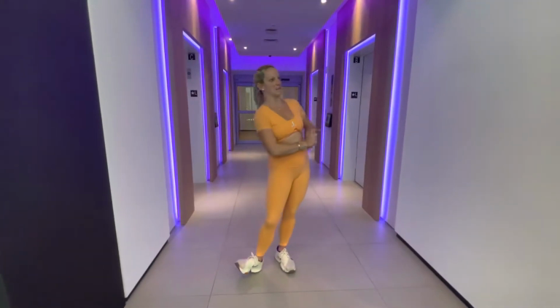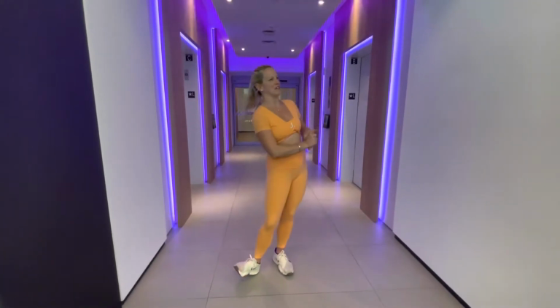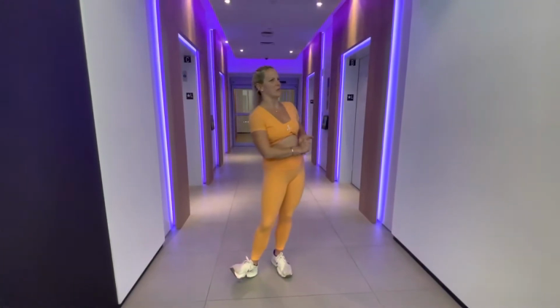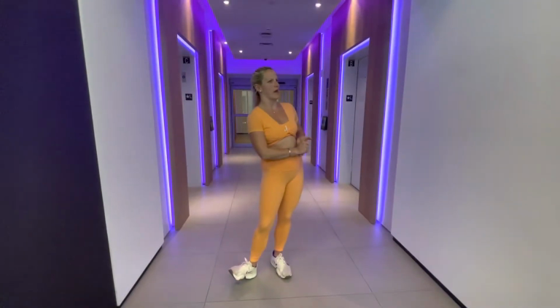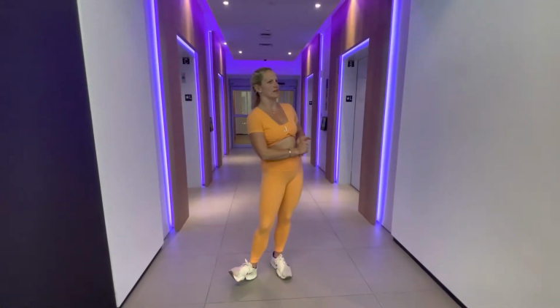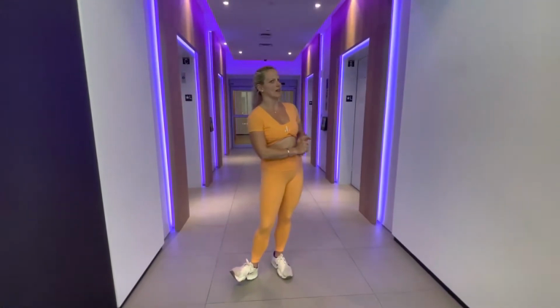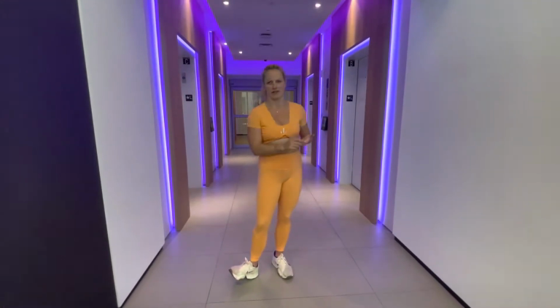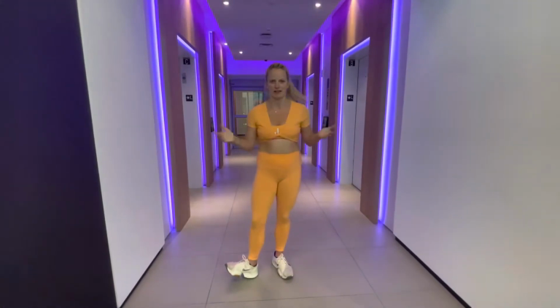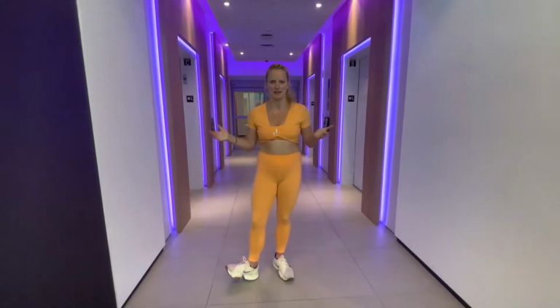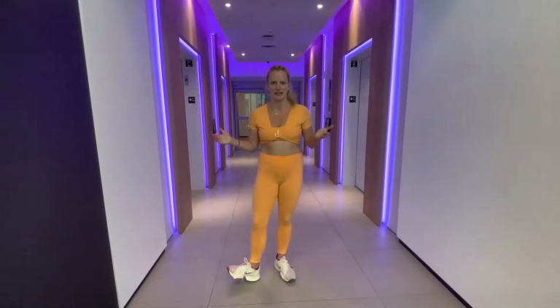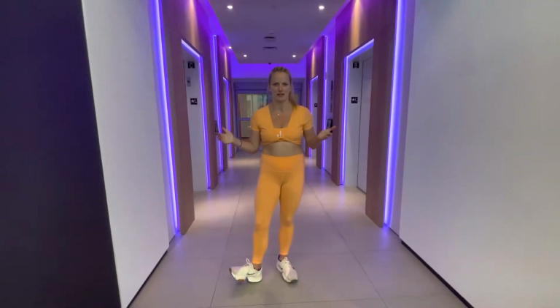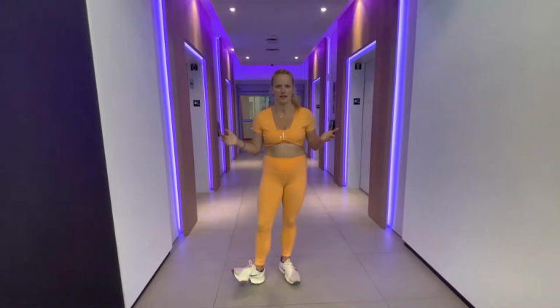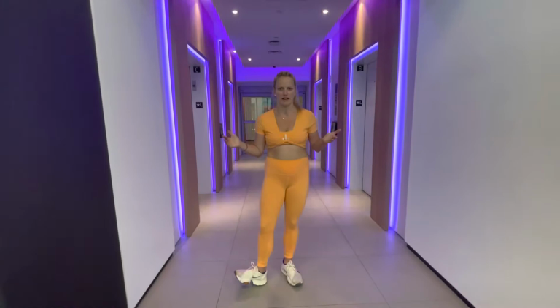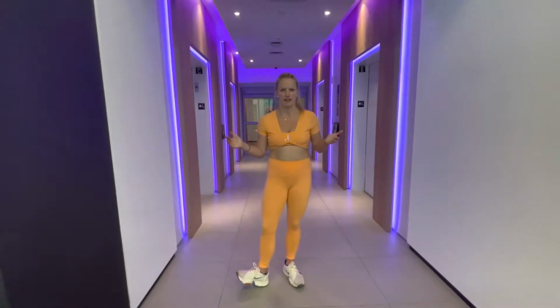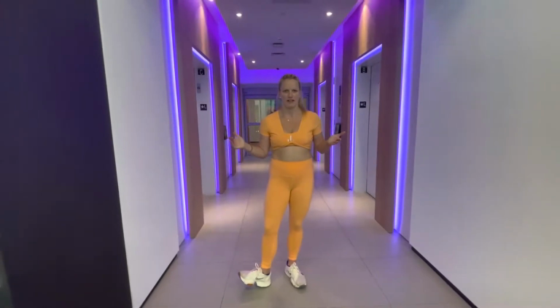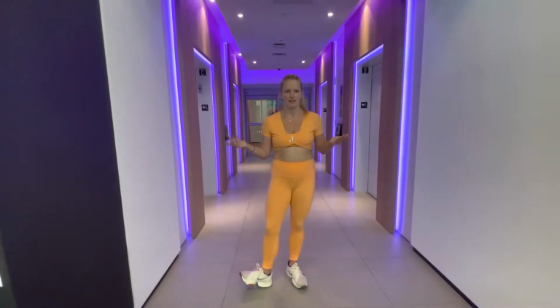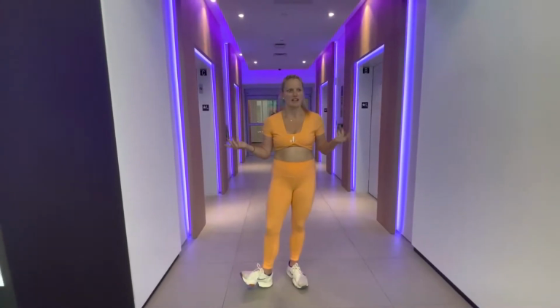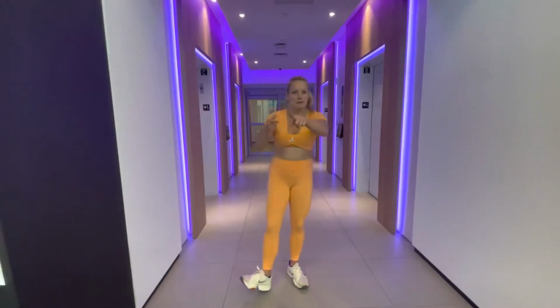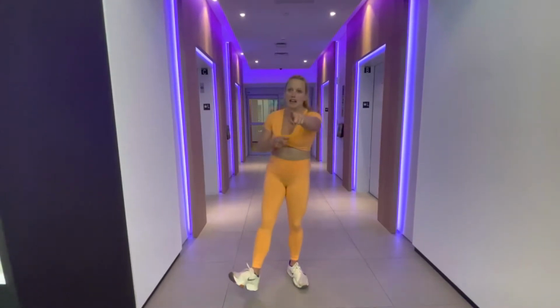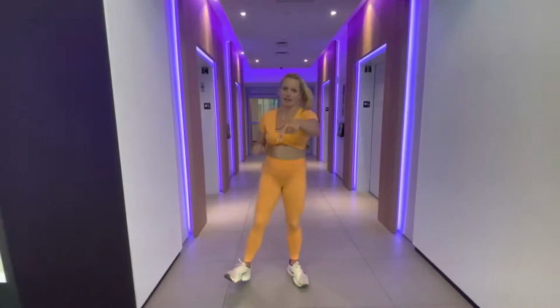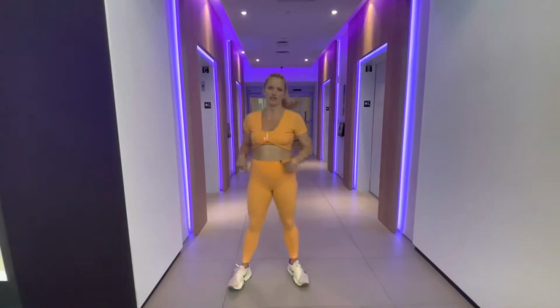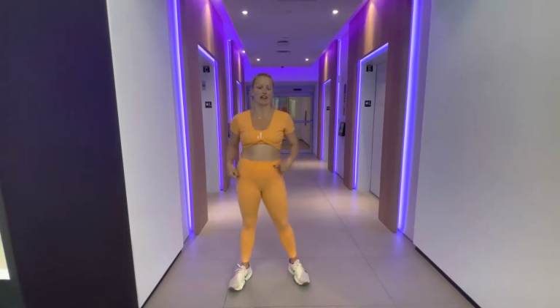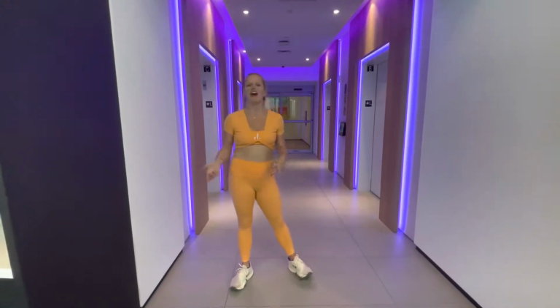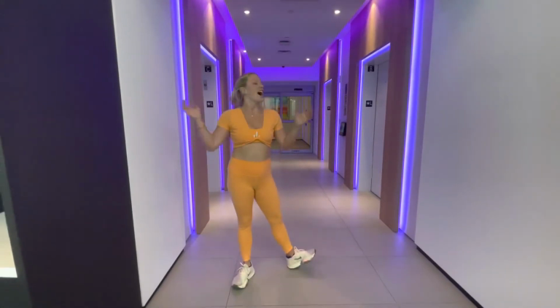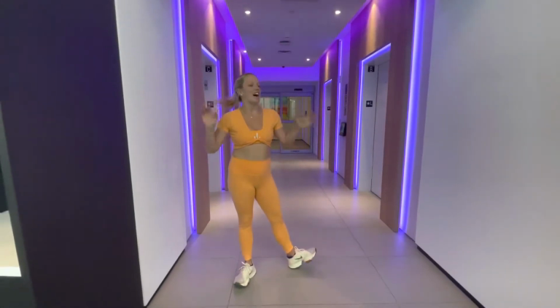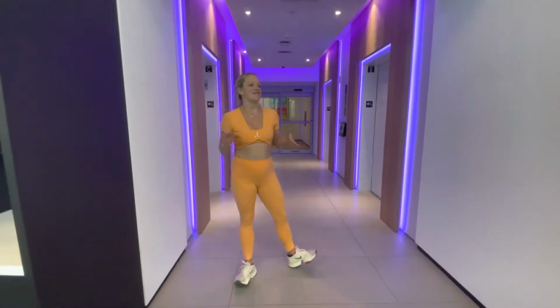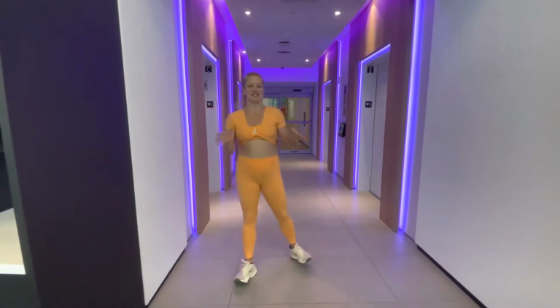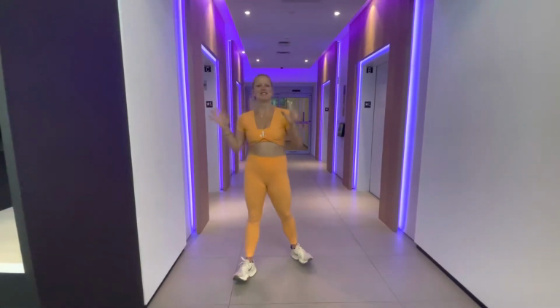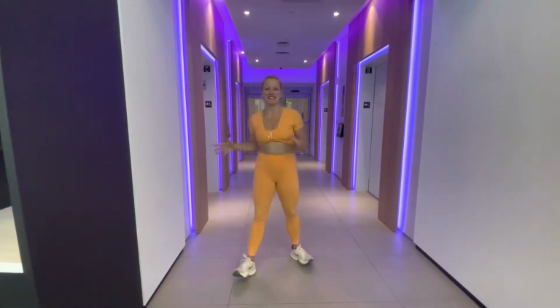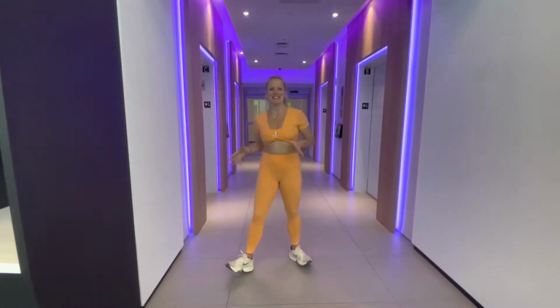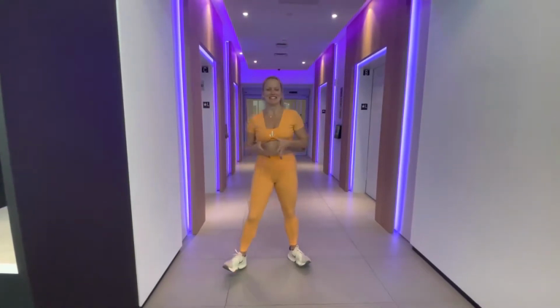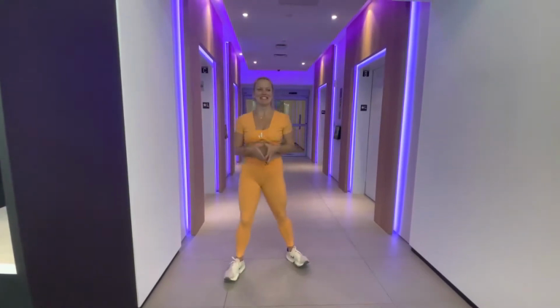It's May 9th, and I'm super excited to see this.